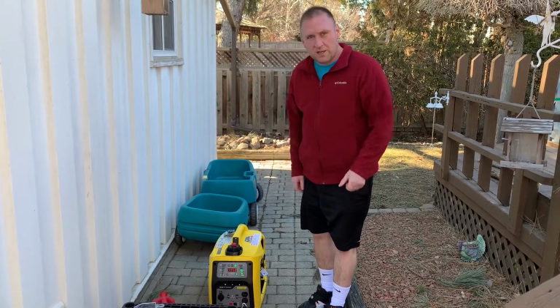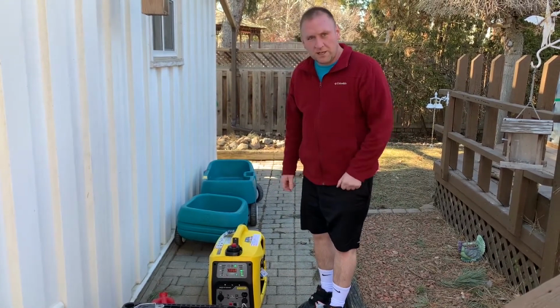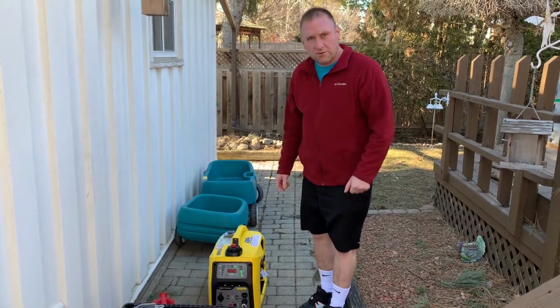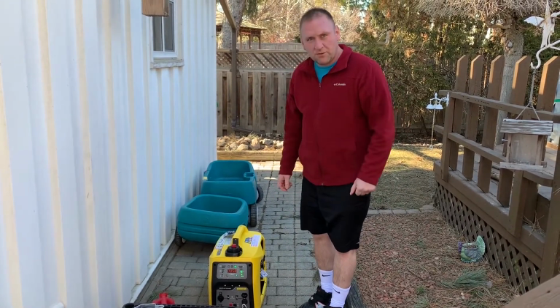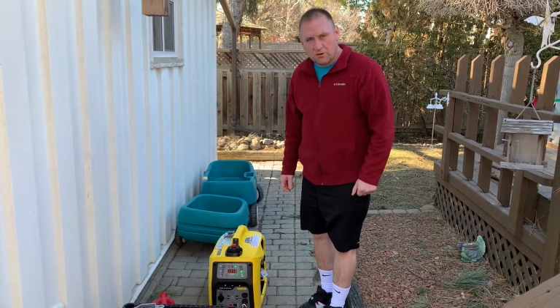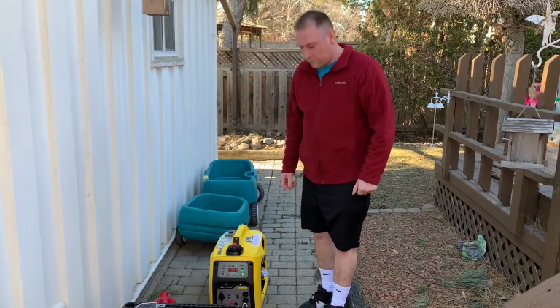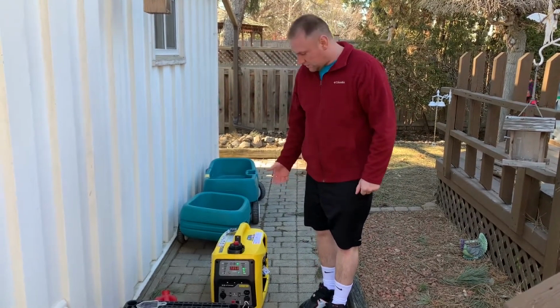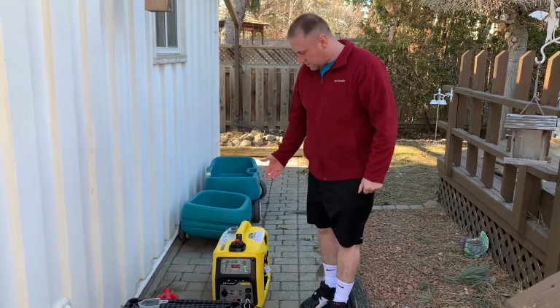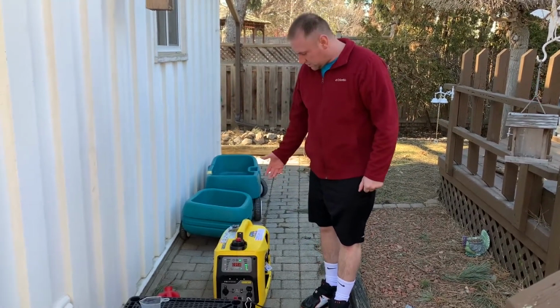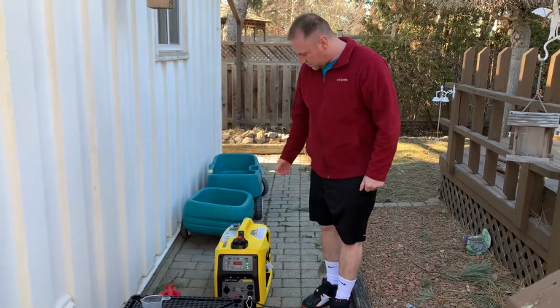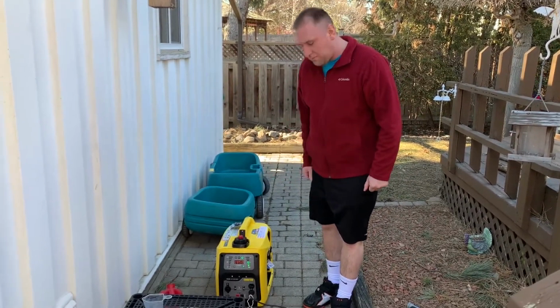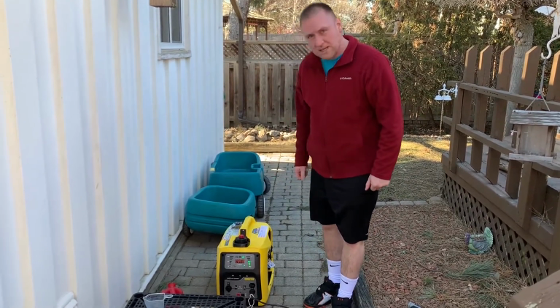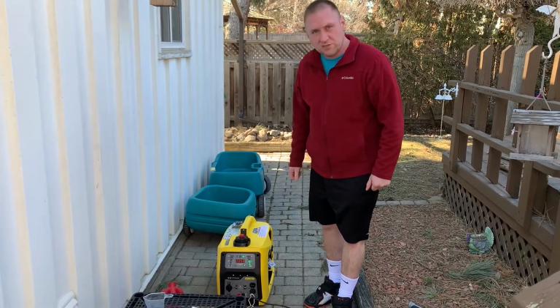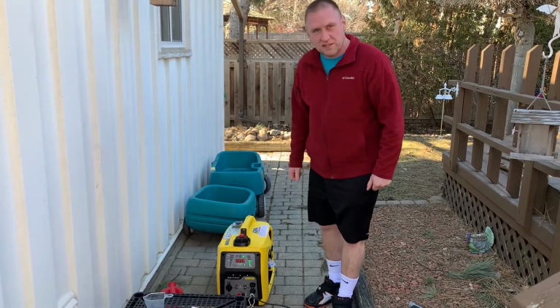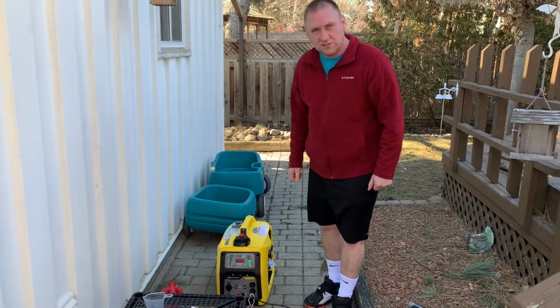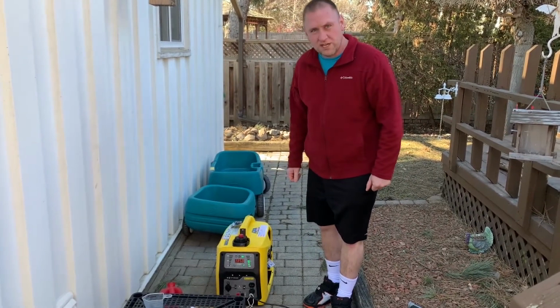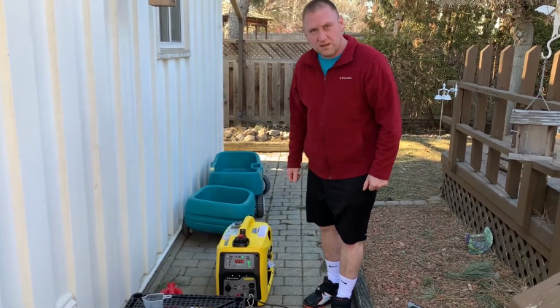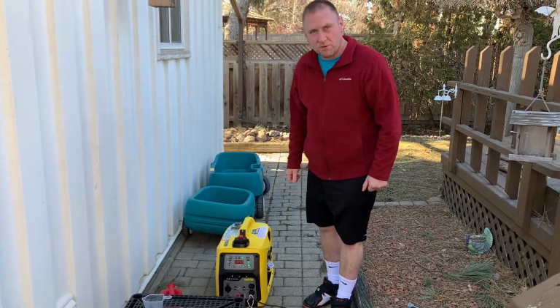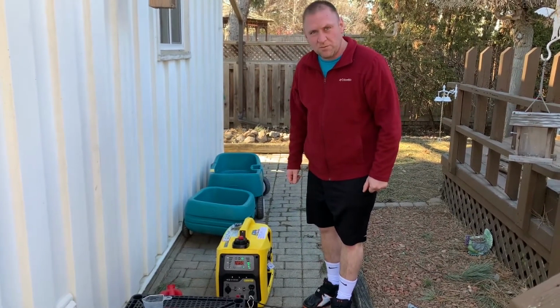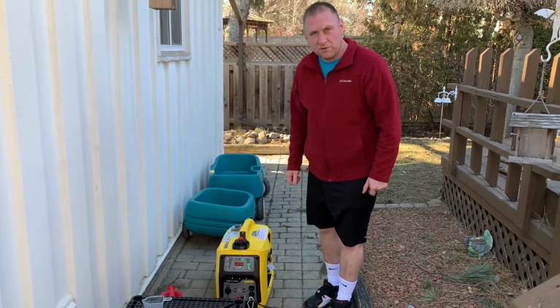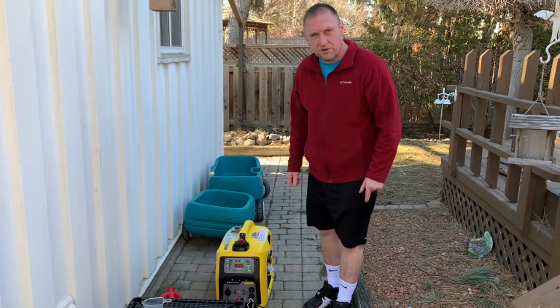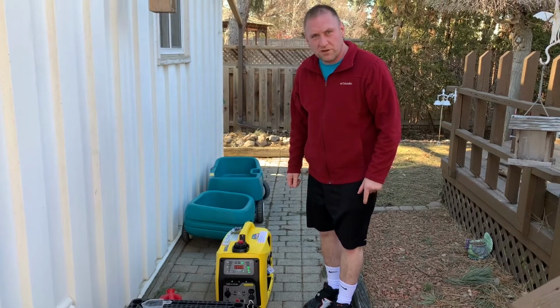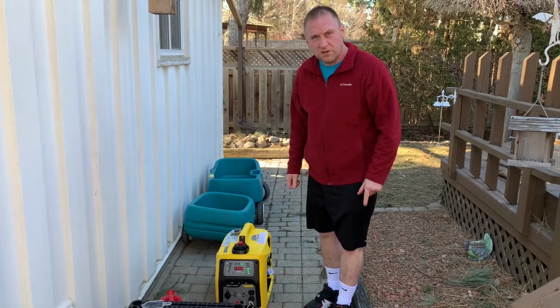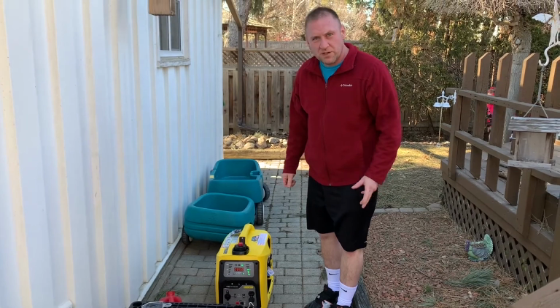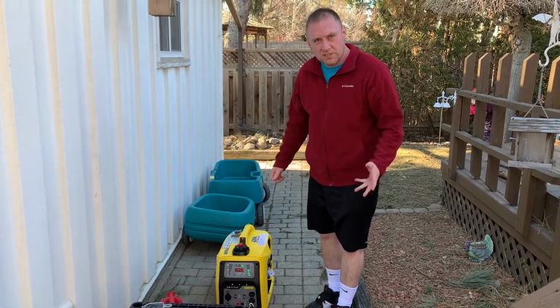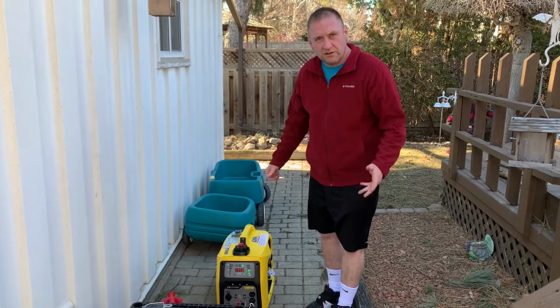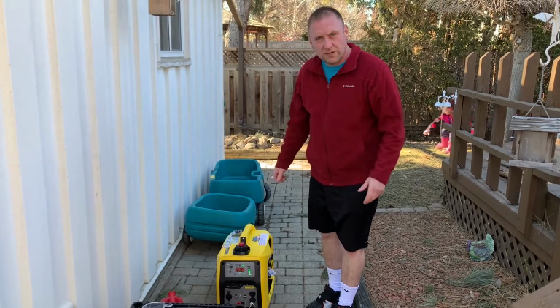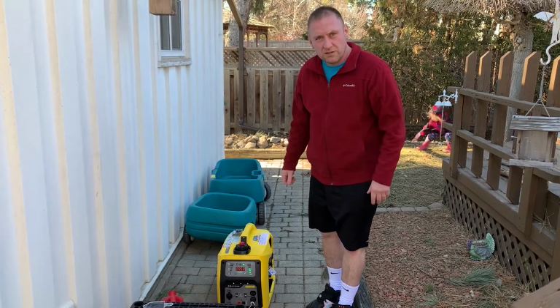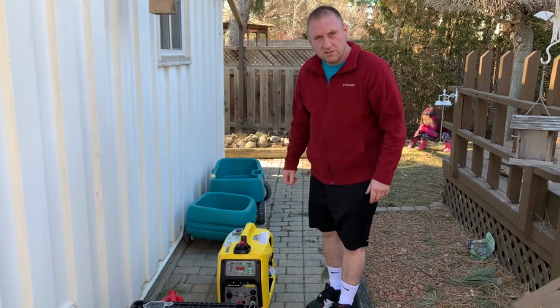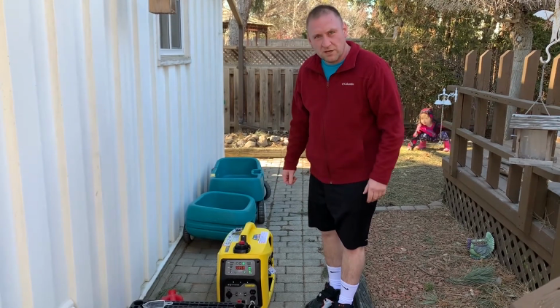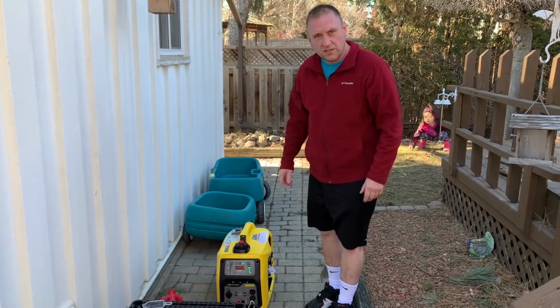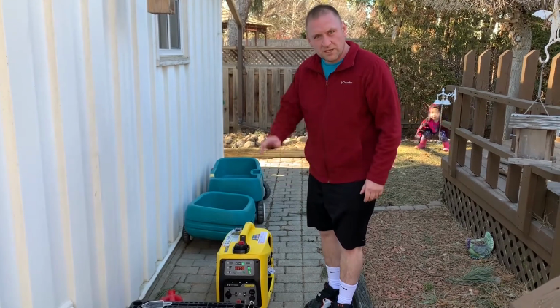Anyway, that's all I wanted to show you in this quick review of the Champion 2000i portable inverter generator. Thank you.